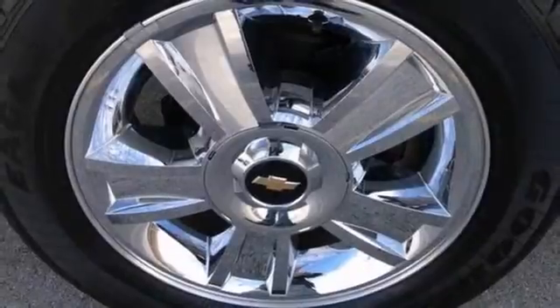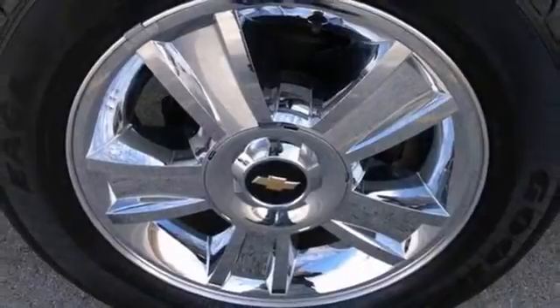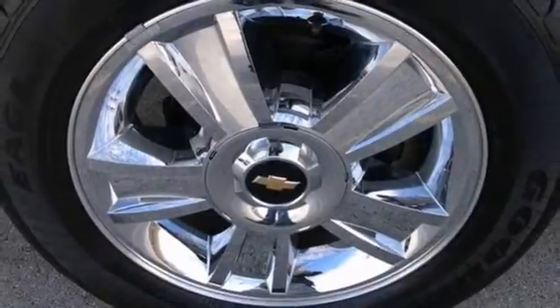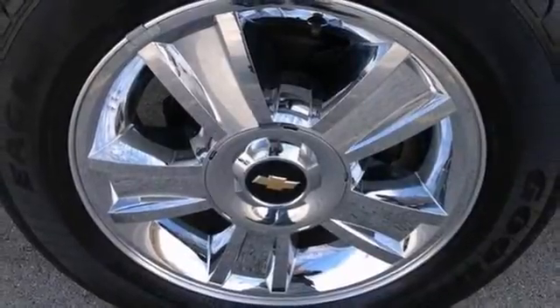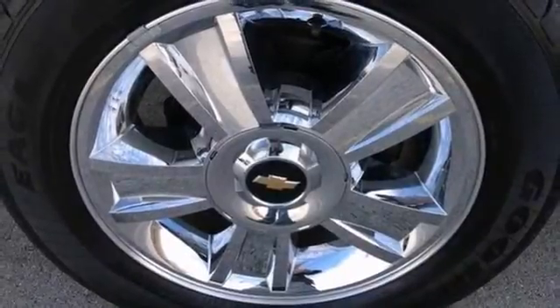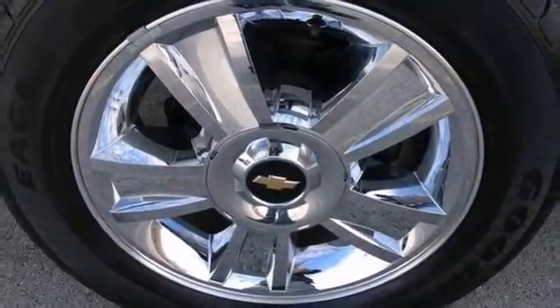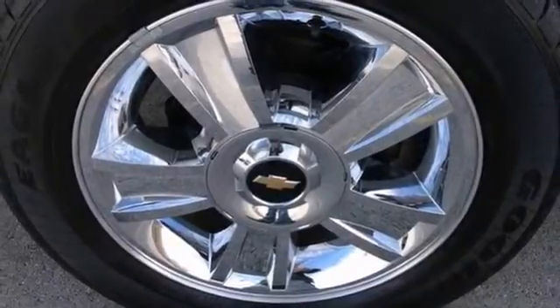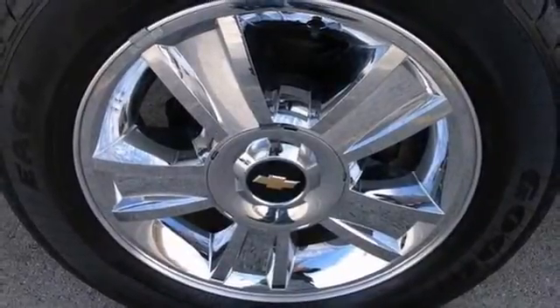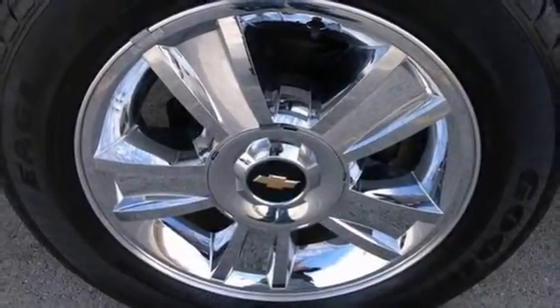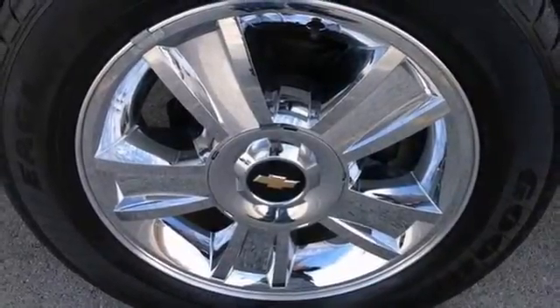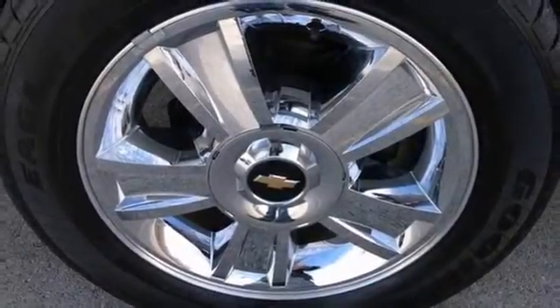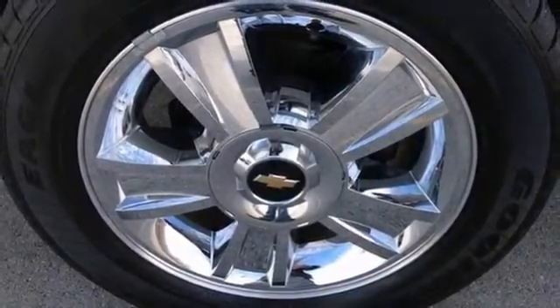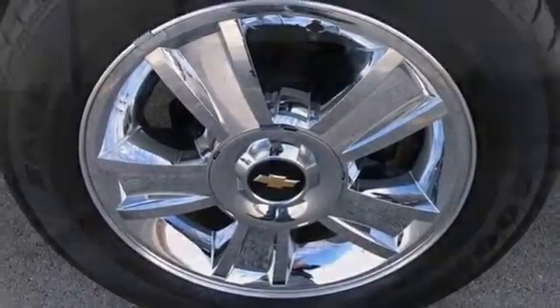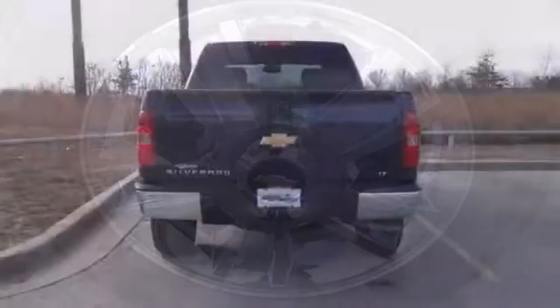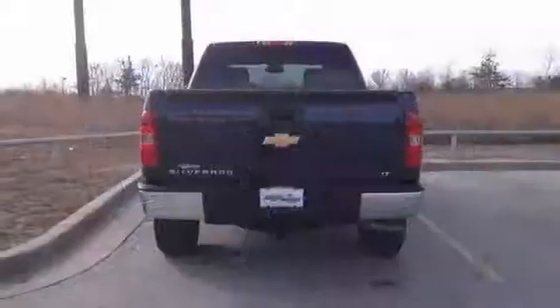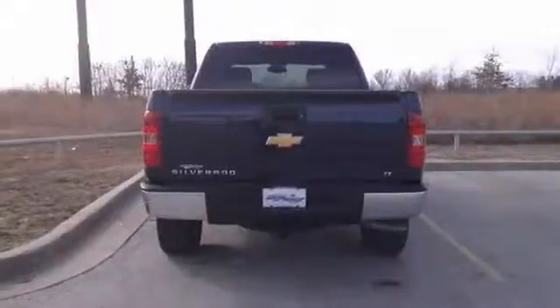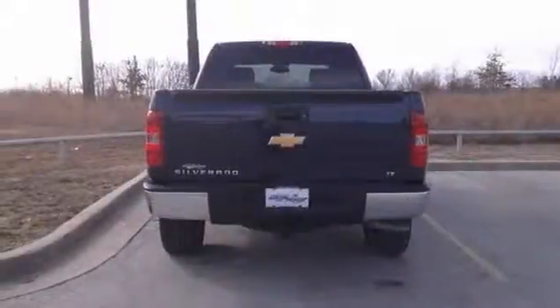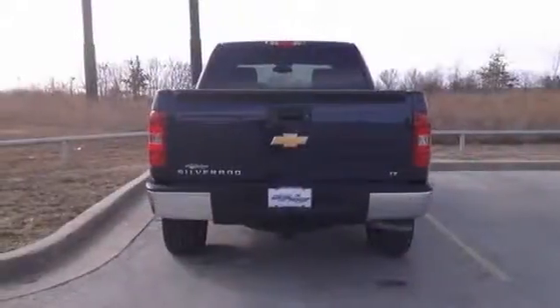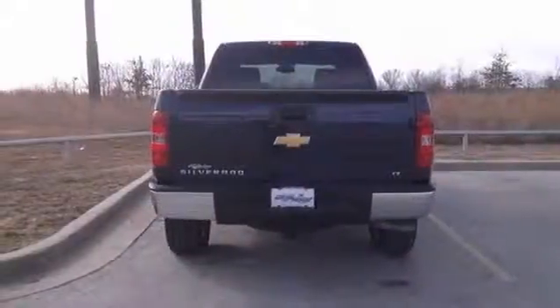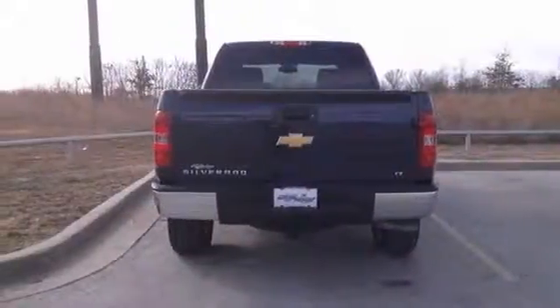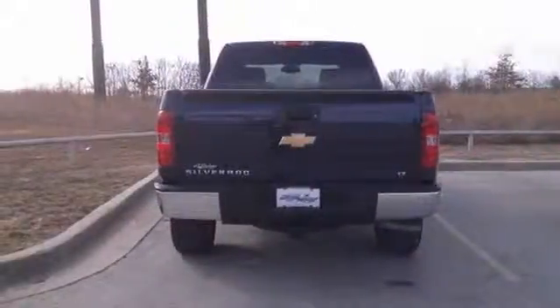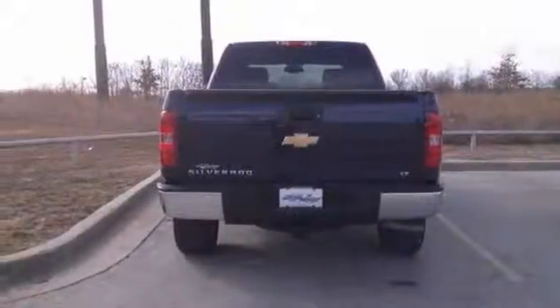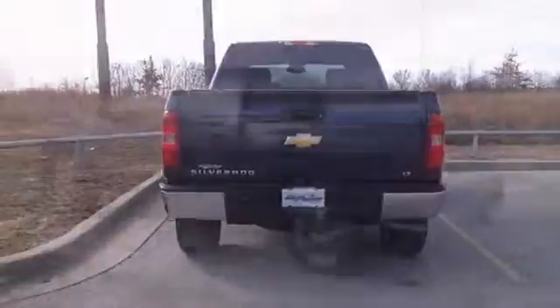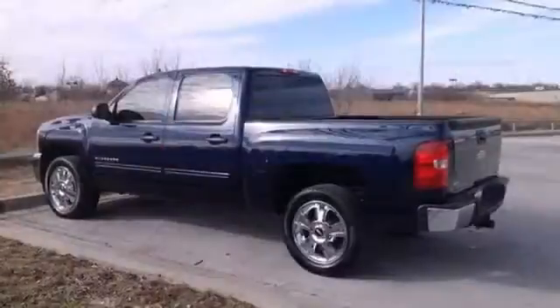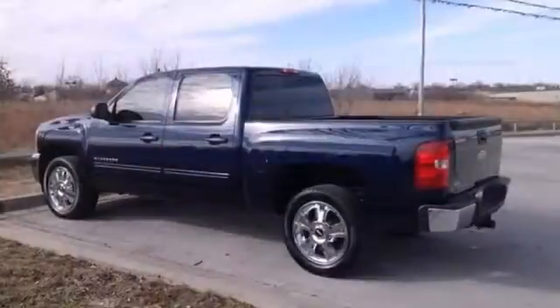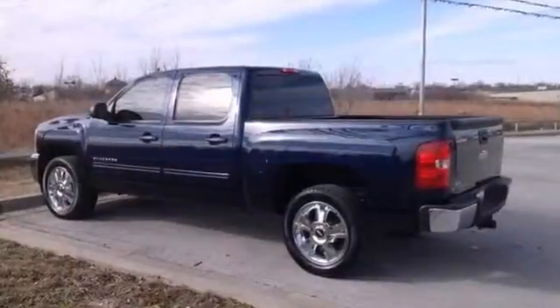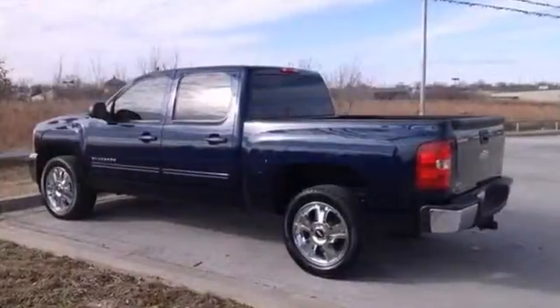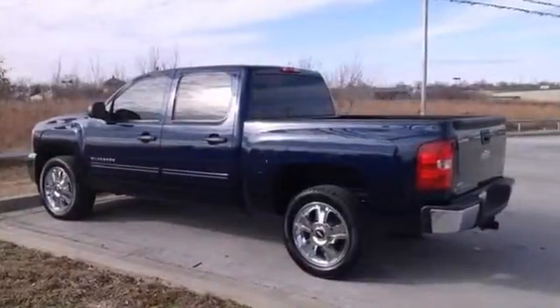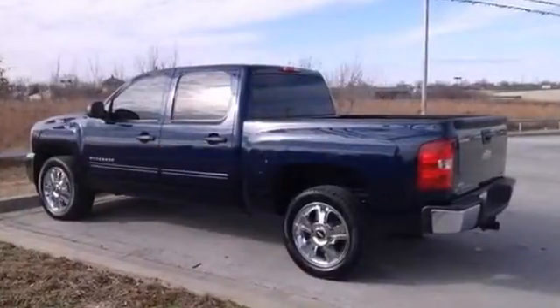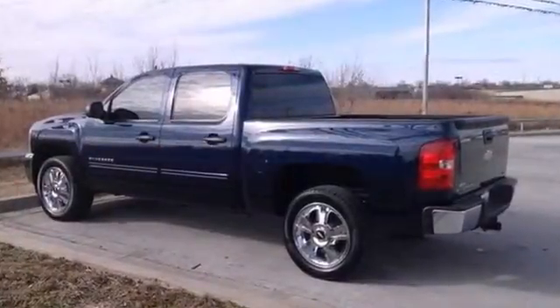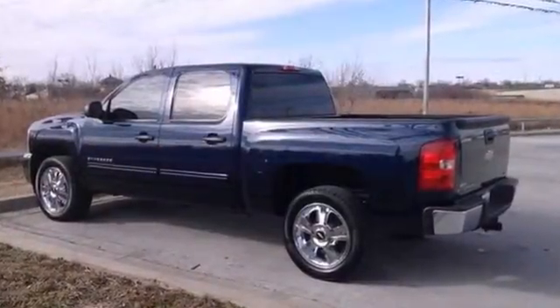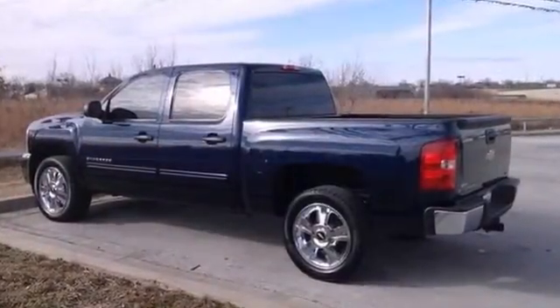Bound to sell fast. Heated mirrors and chrome needles make it even more attractive. Don't miss out on this one. Come take your test drive today.